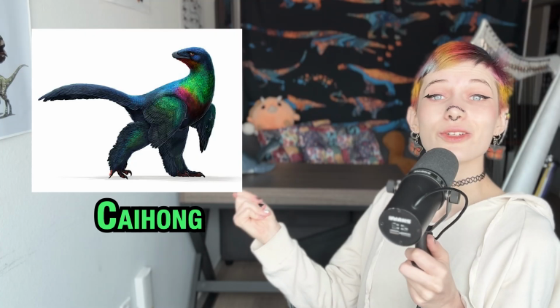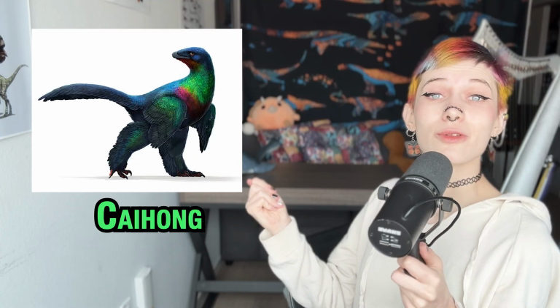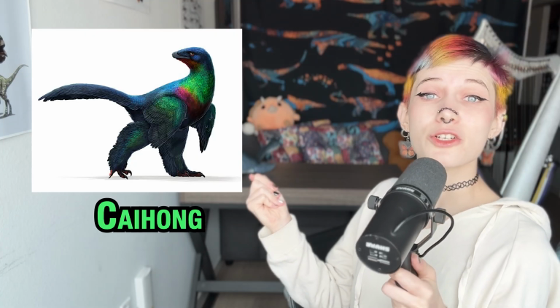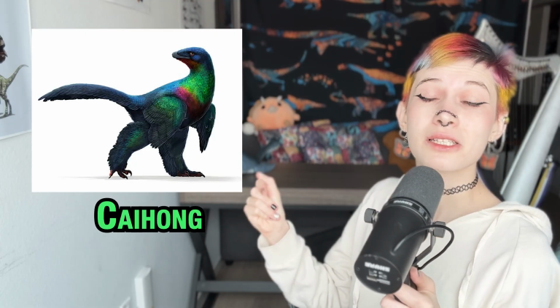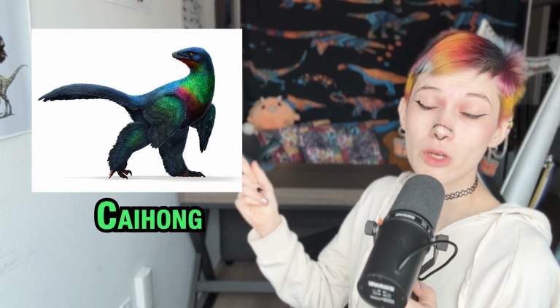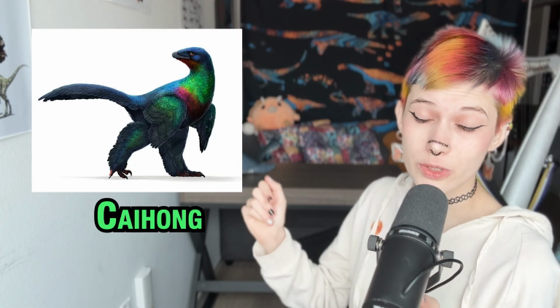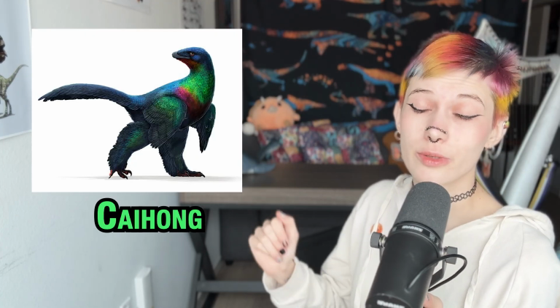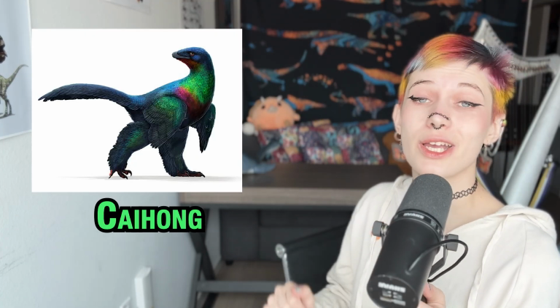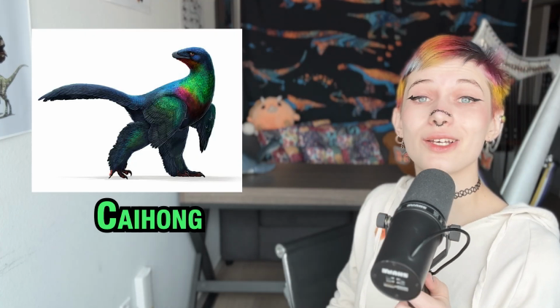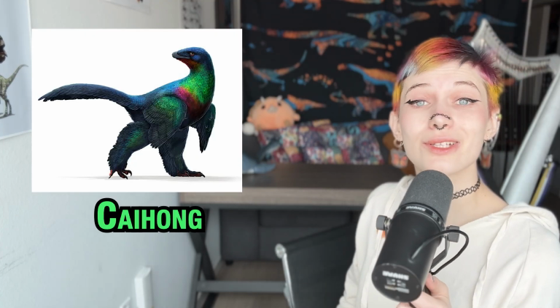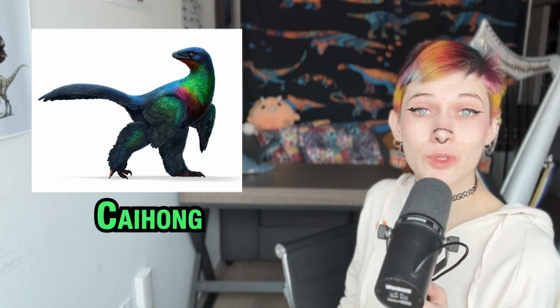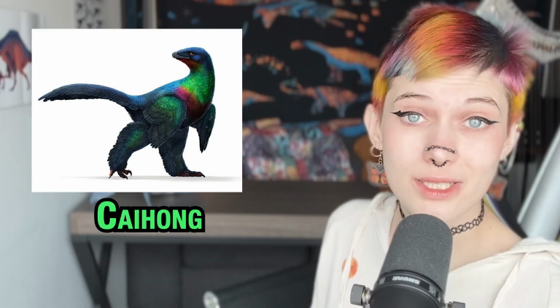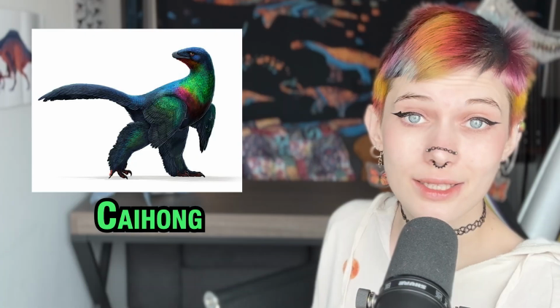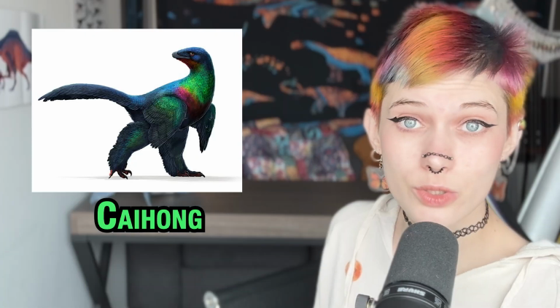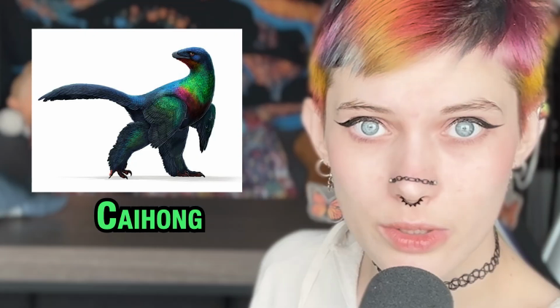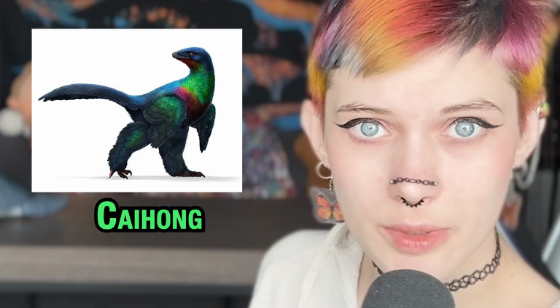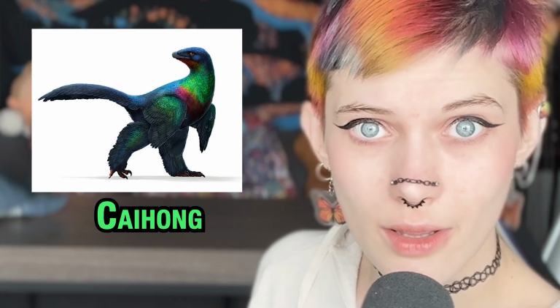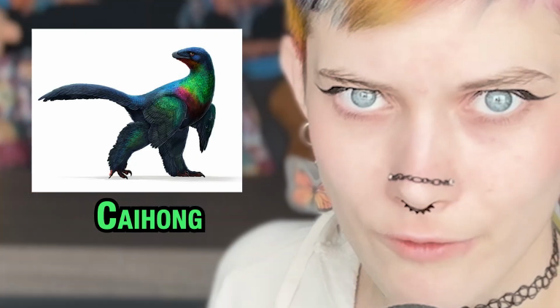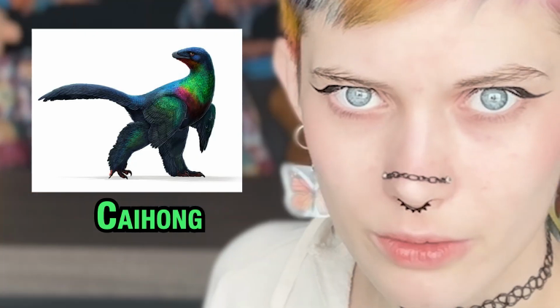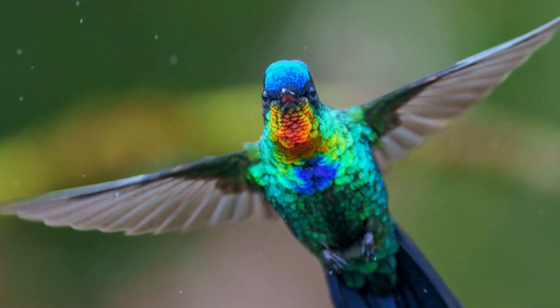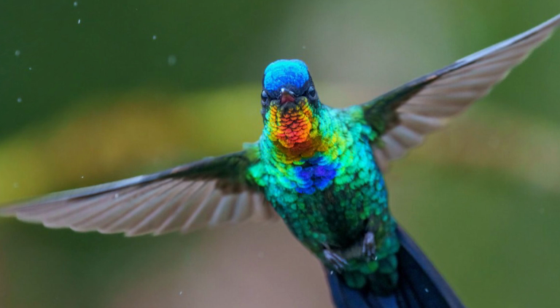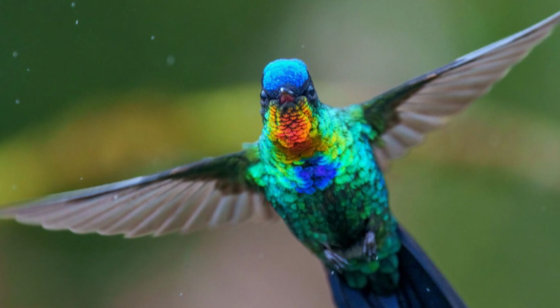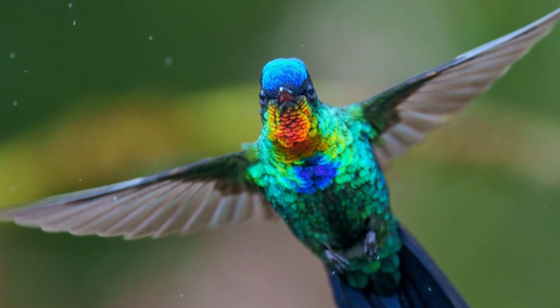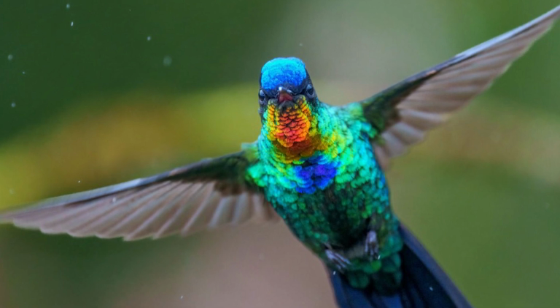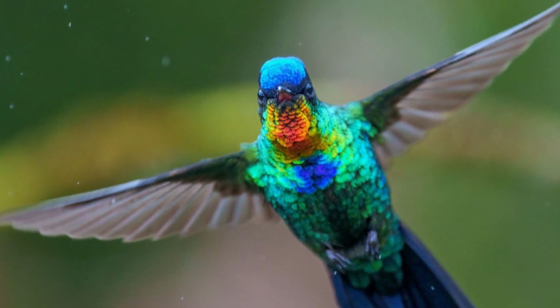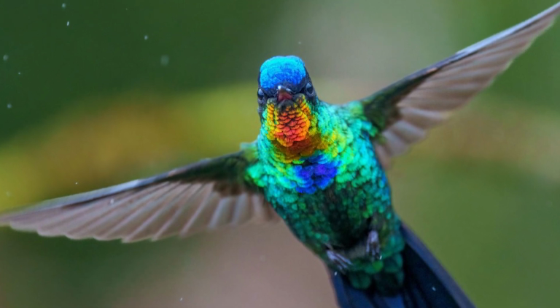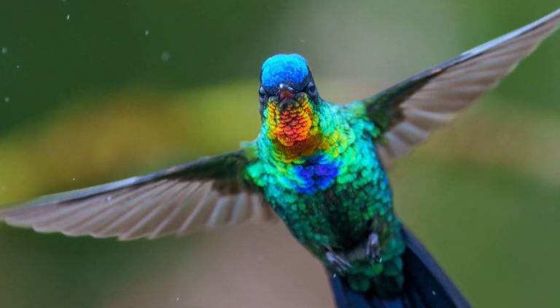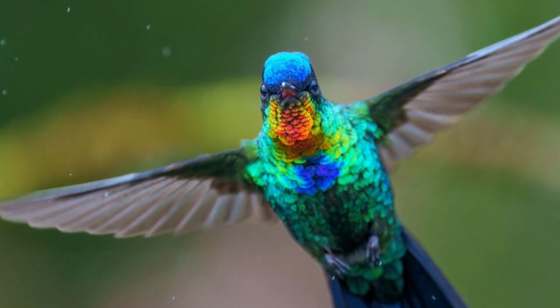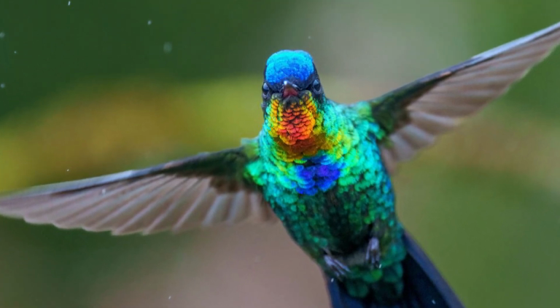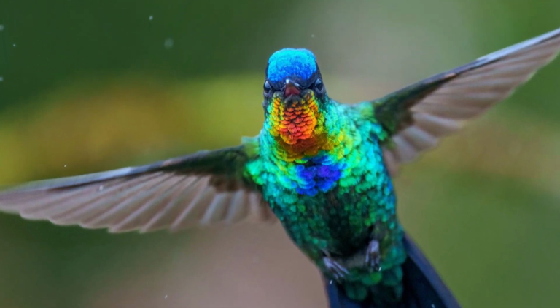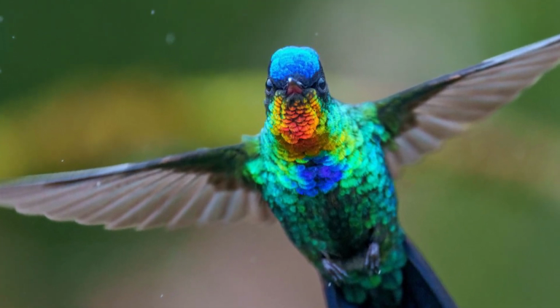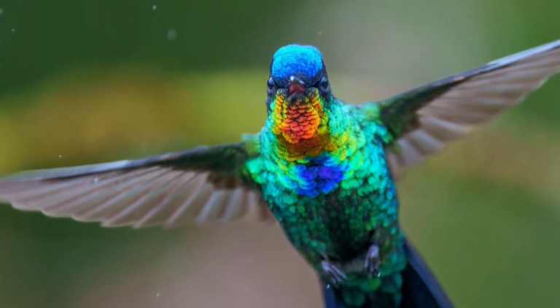Caihong, heralding from the late Jurassic, also from China, looked like the most stylish oil spill ever. The closest modern-day comparisons to its feathers are iridescent hummingbirds.